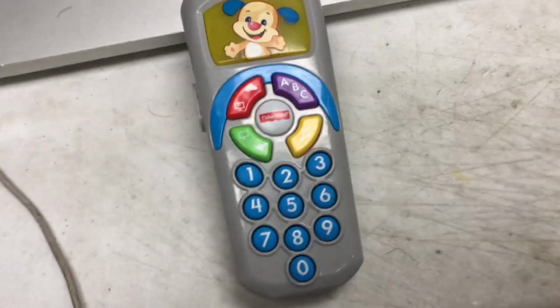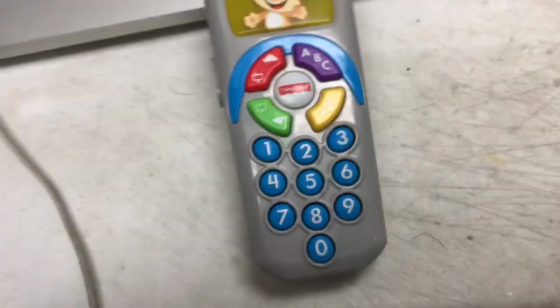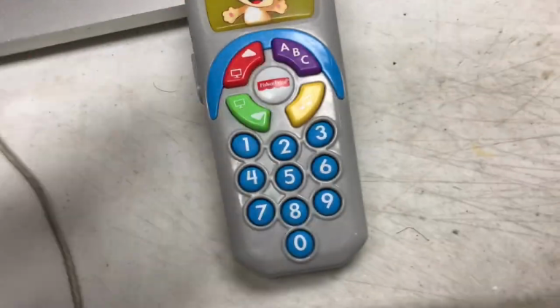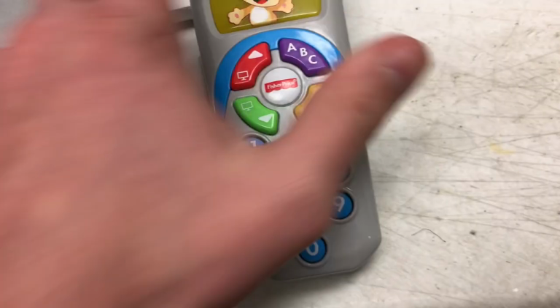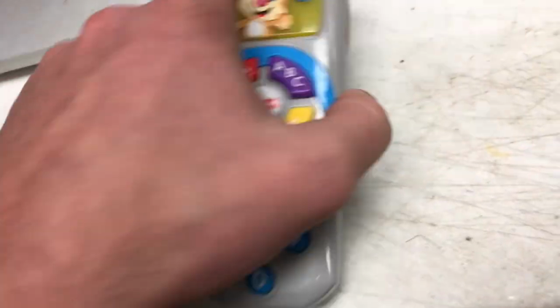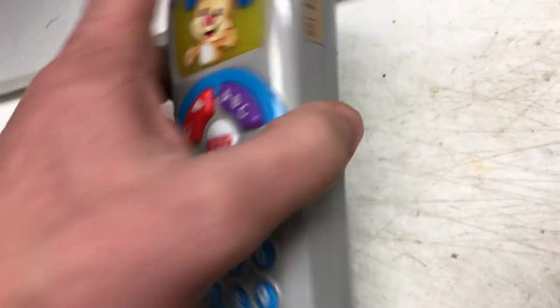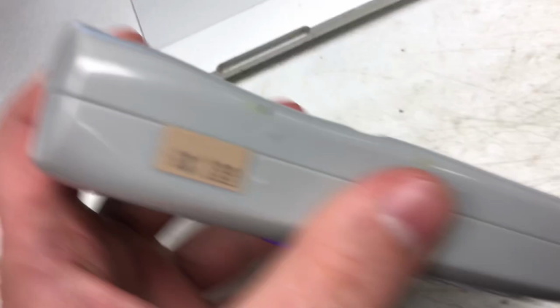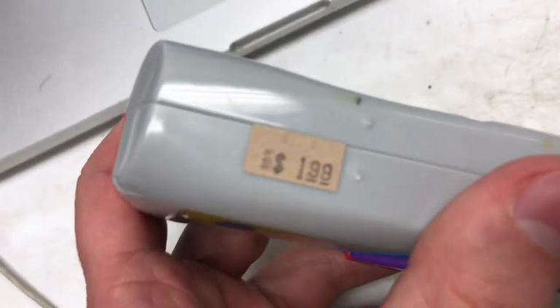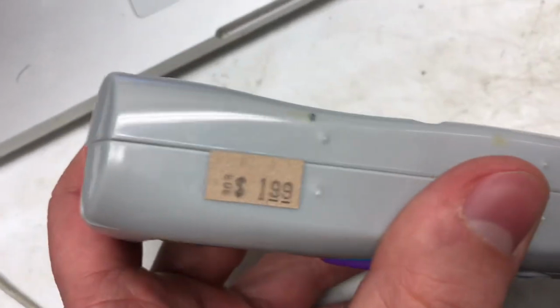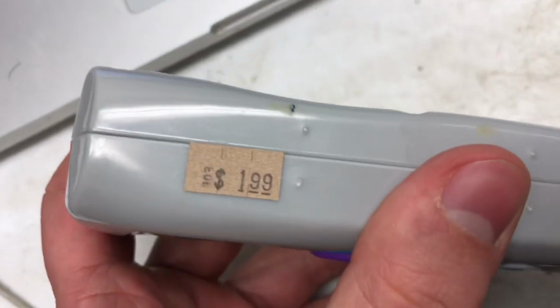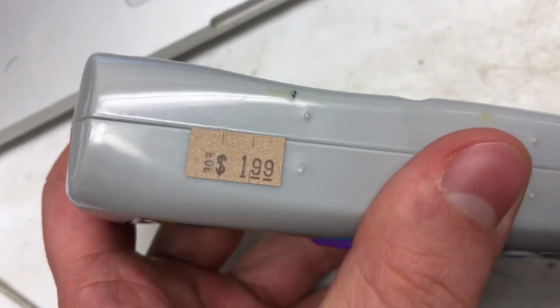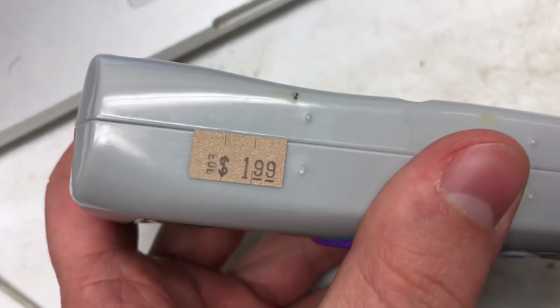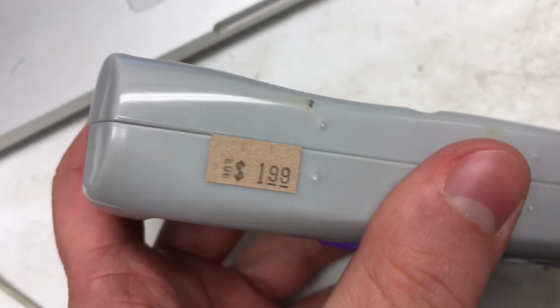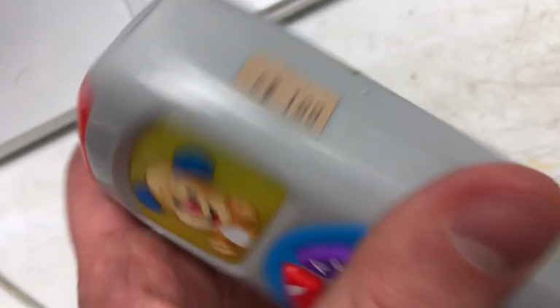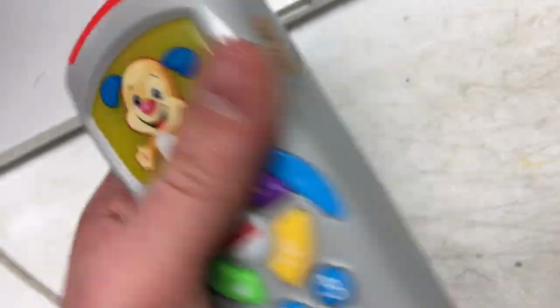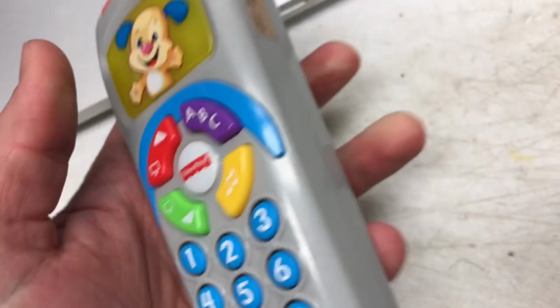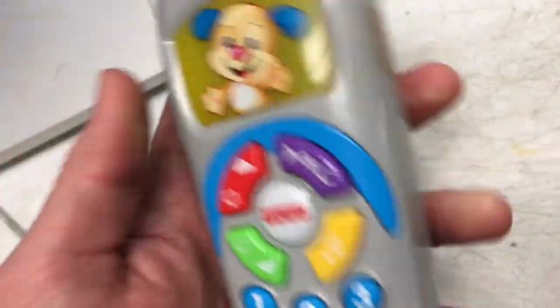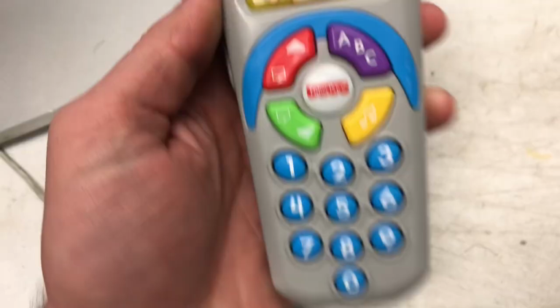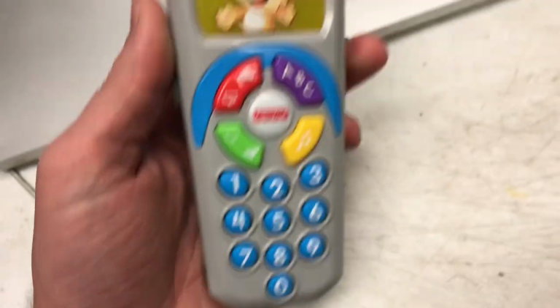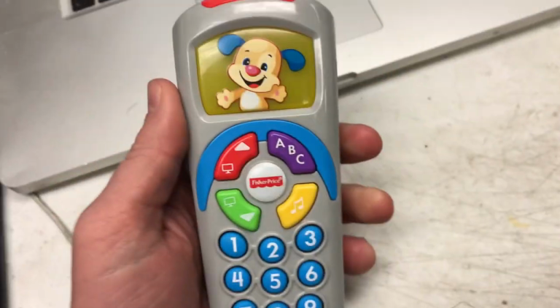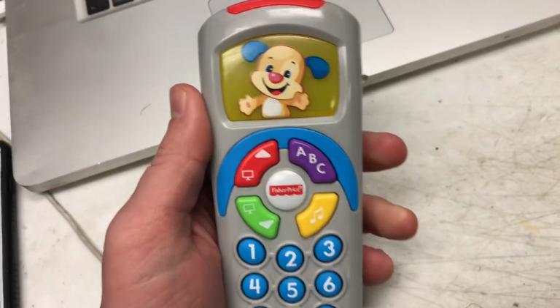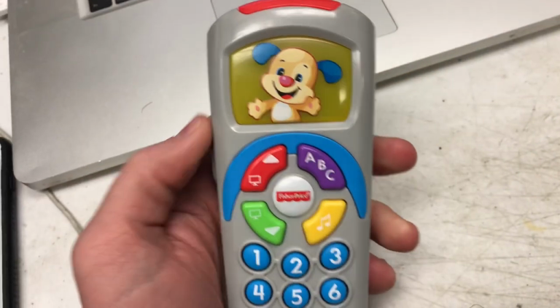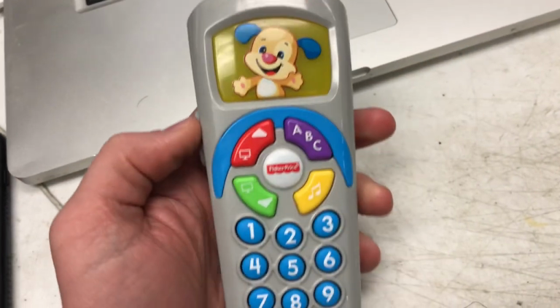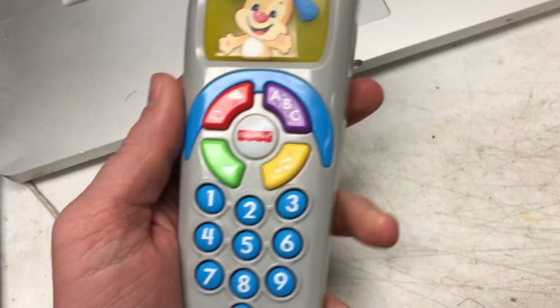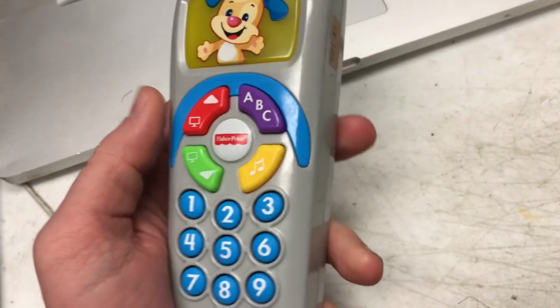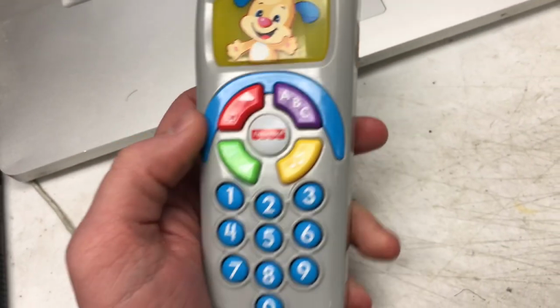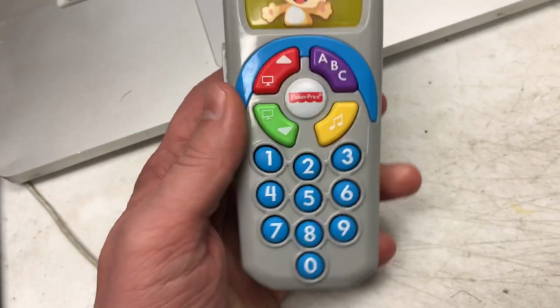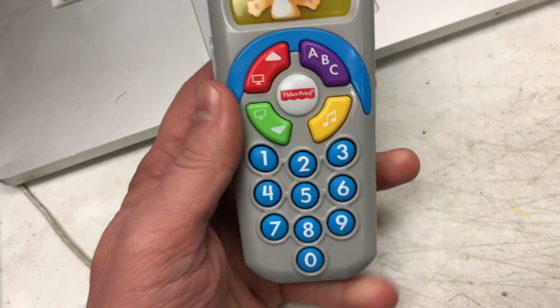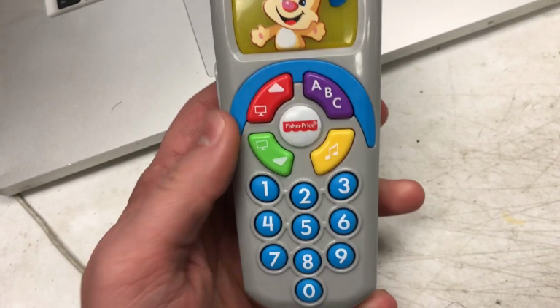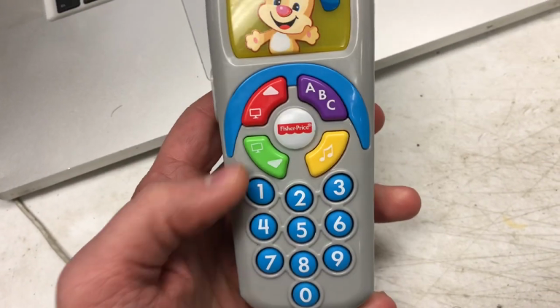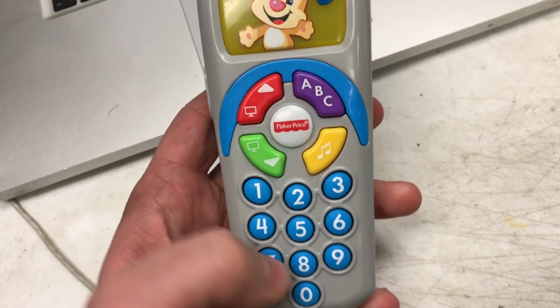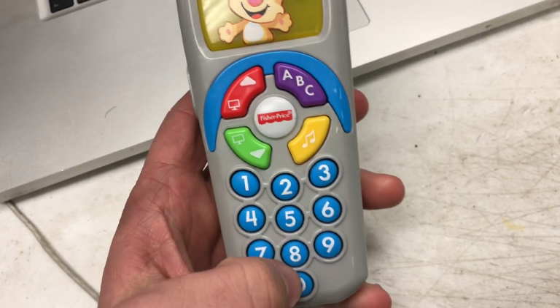It's a remote, not a cell phone. I paid two bucks for it at the thrift store and I just sold it for $12.95.